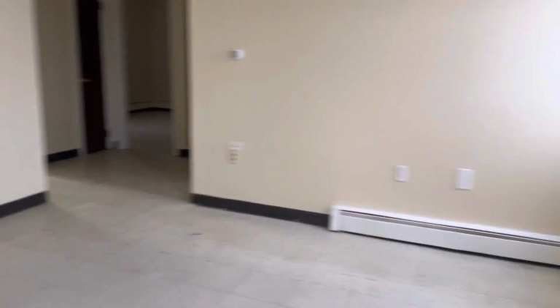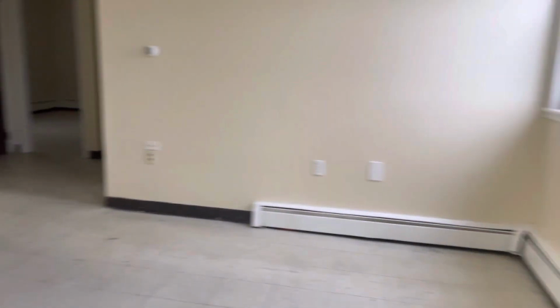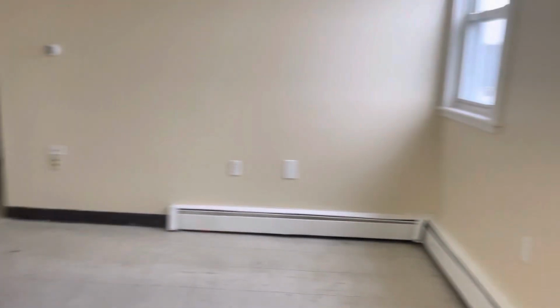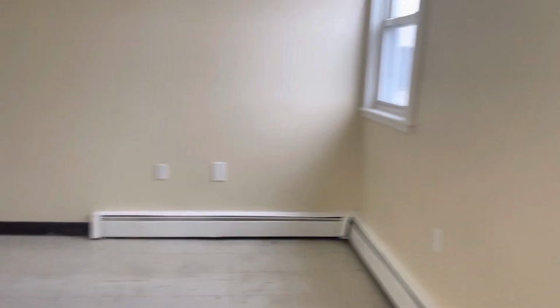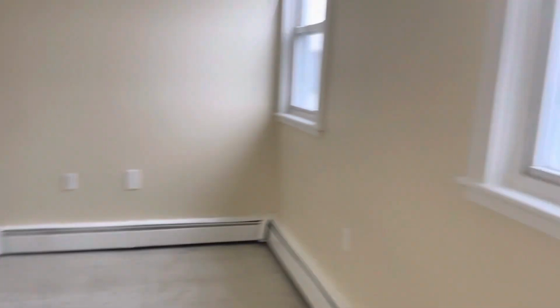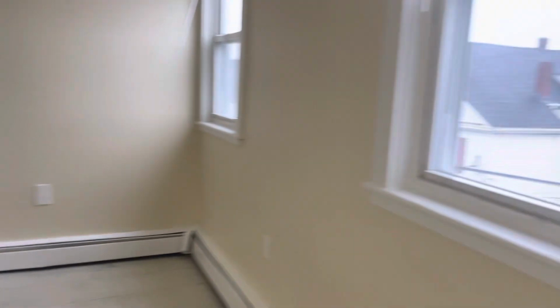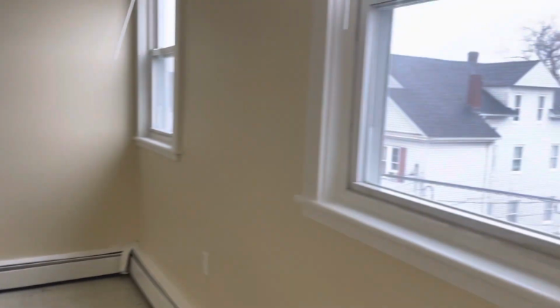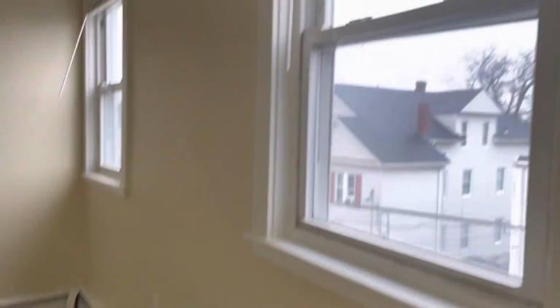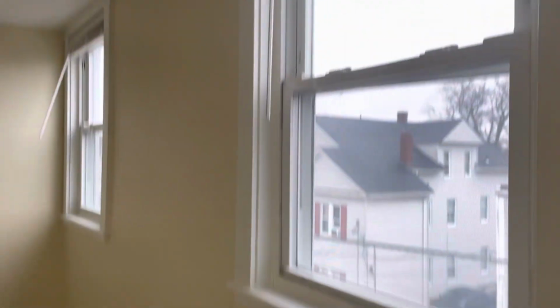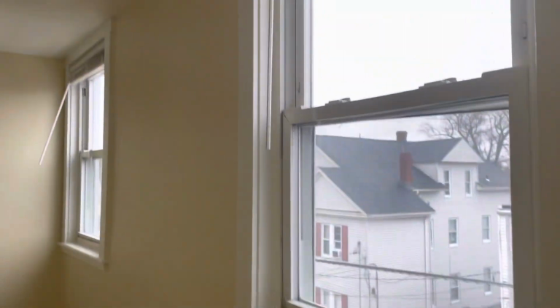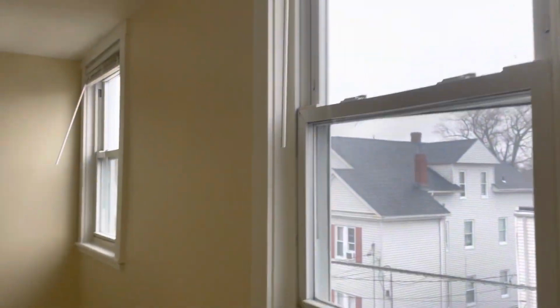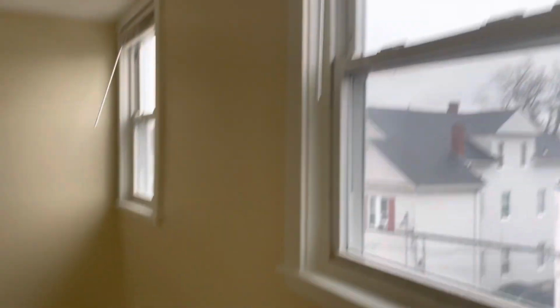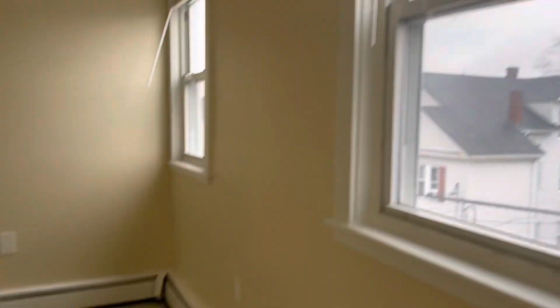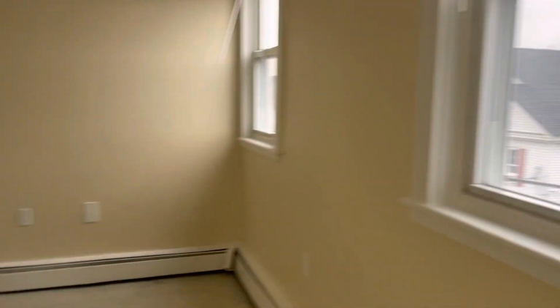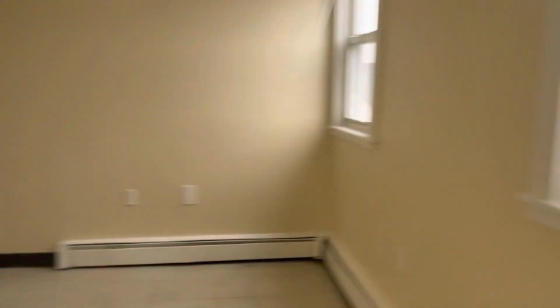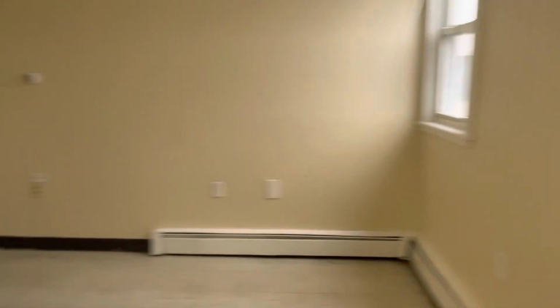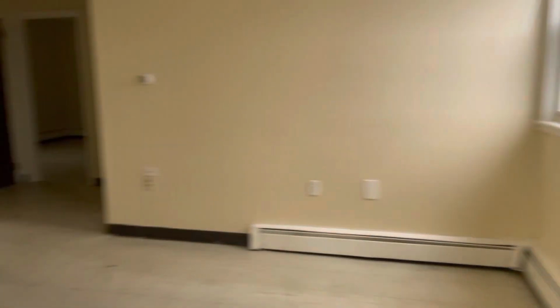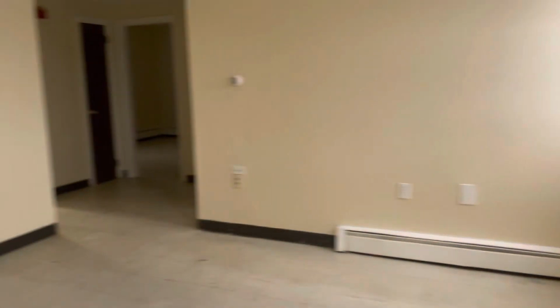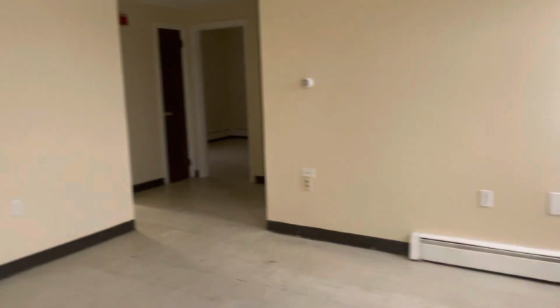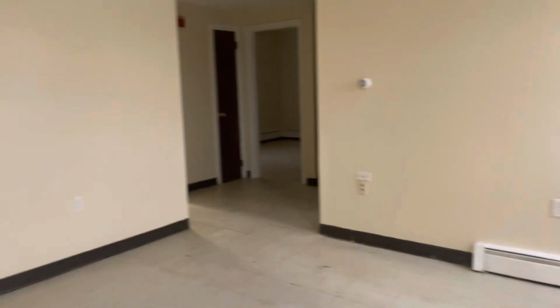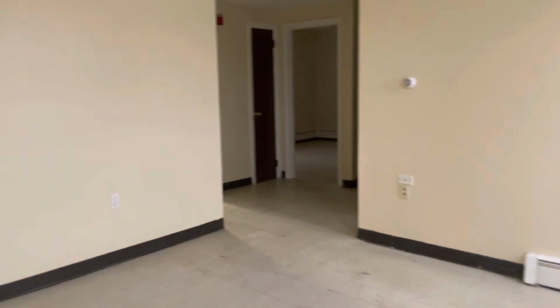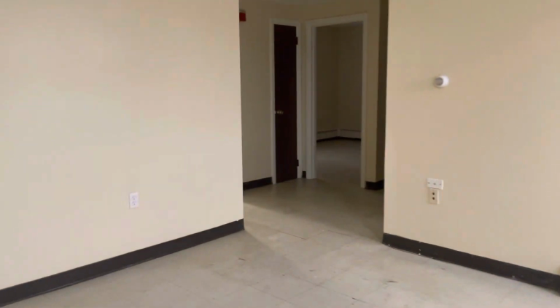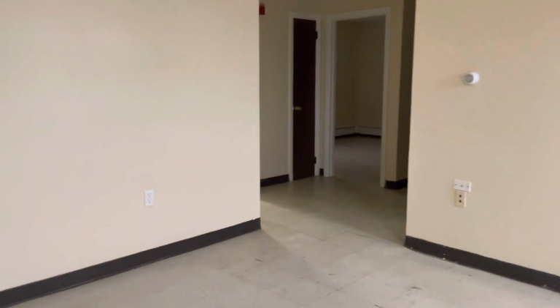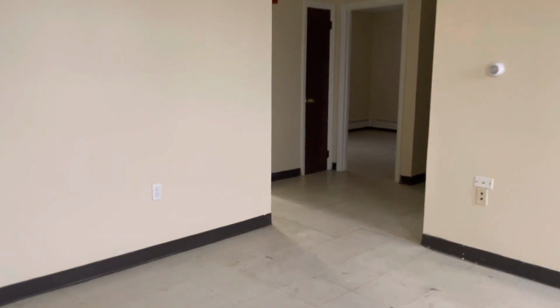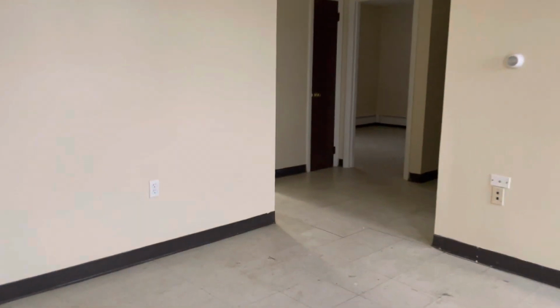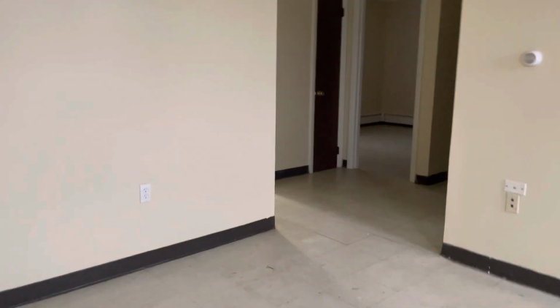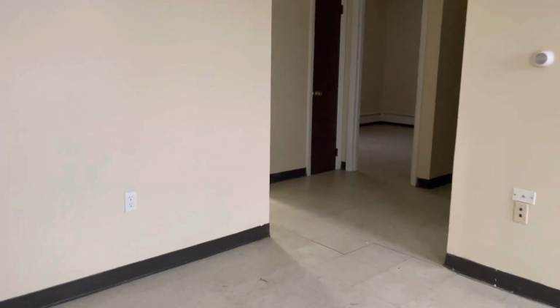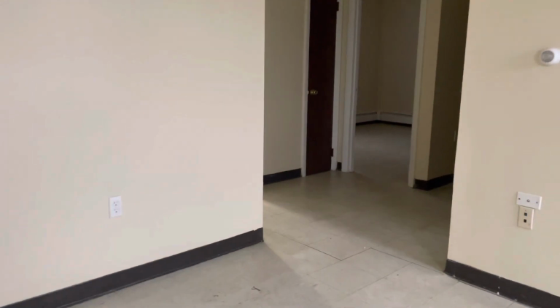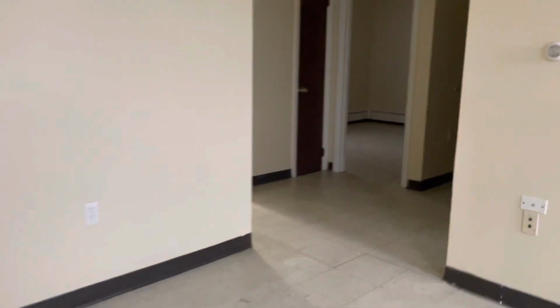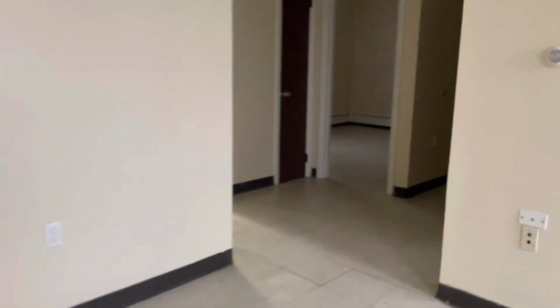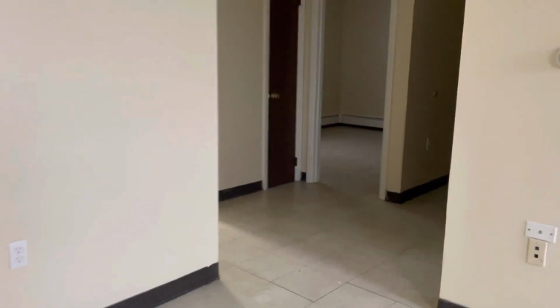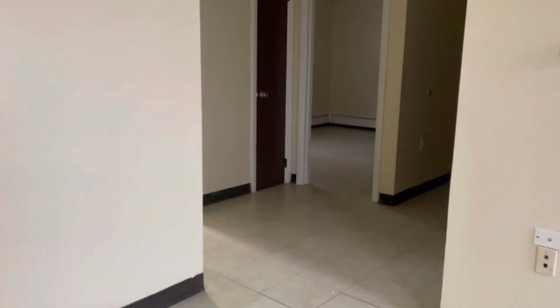Living room area here. Big windows for plenty of natural light. Very spacious.